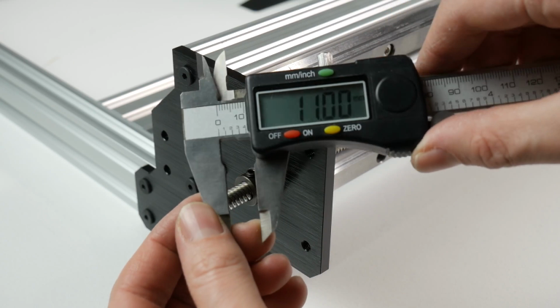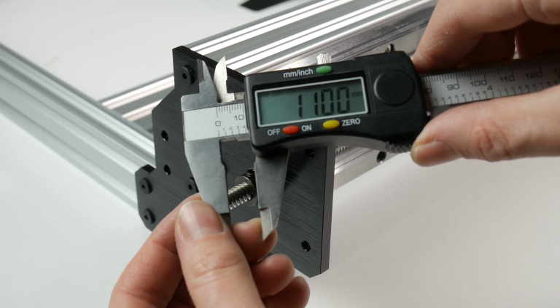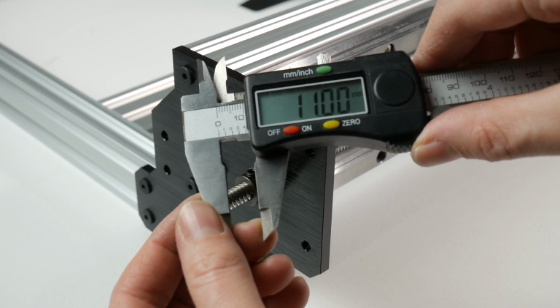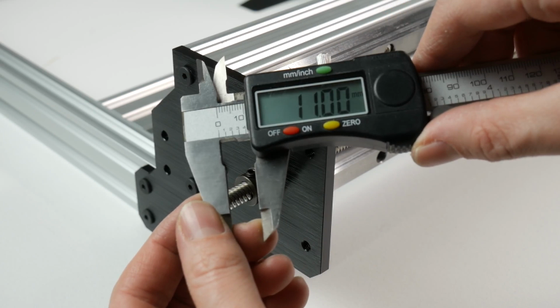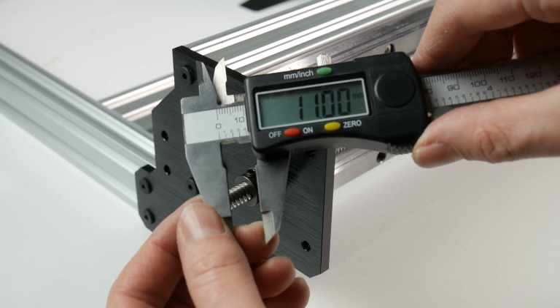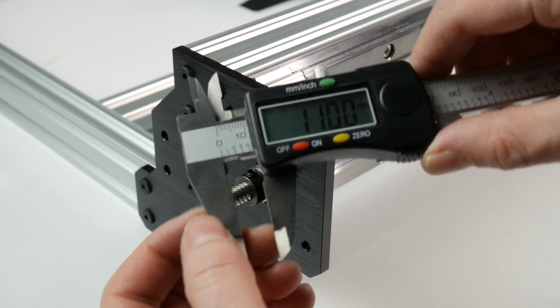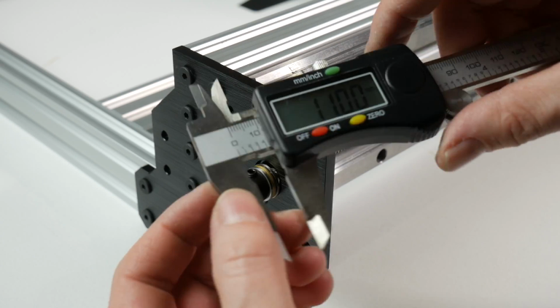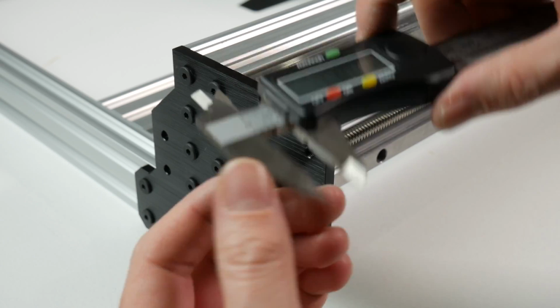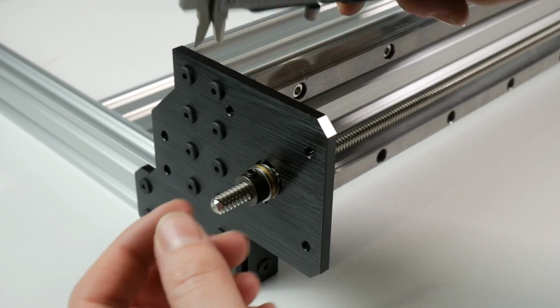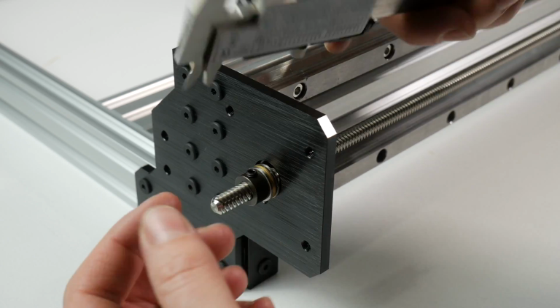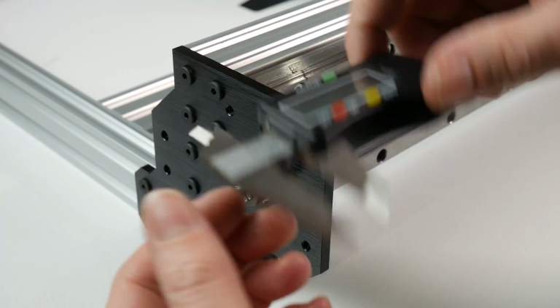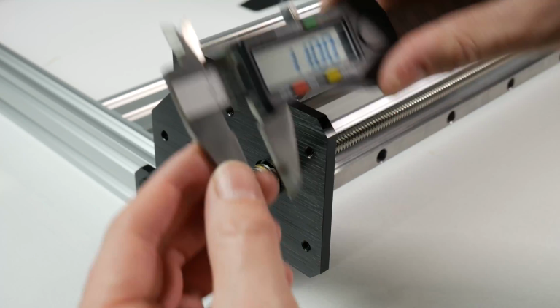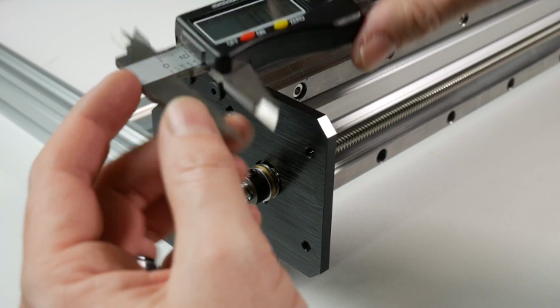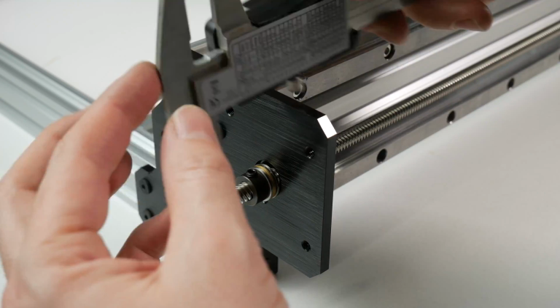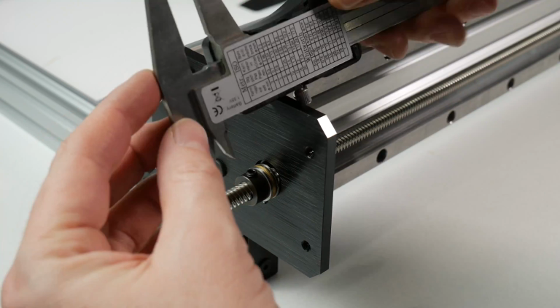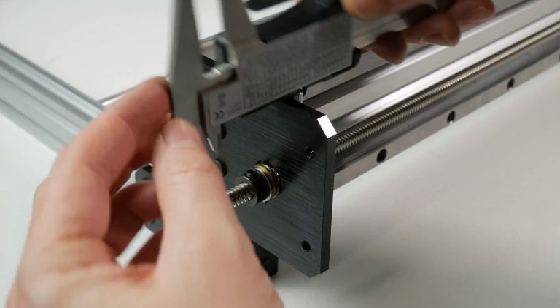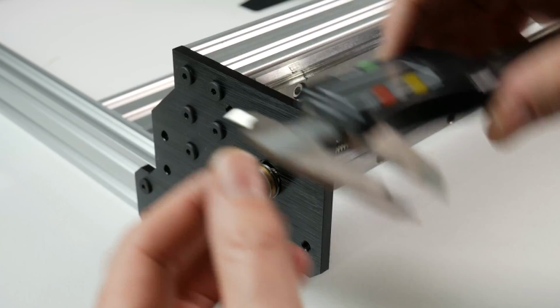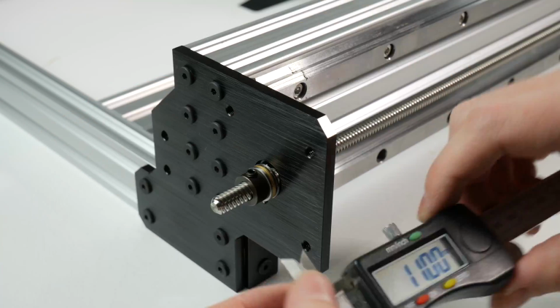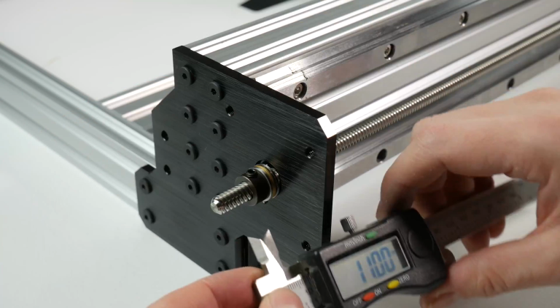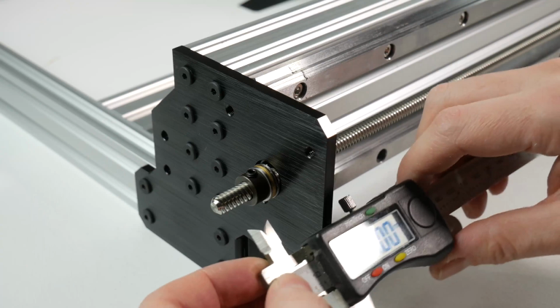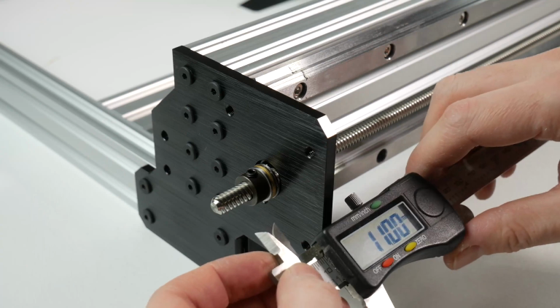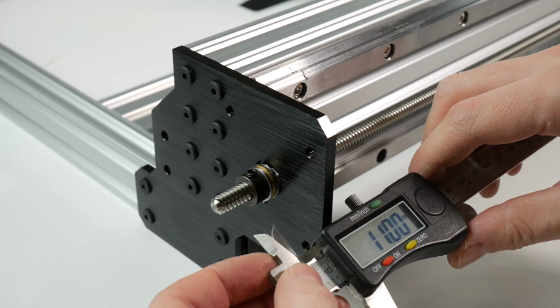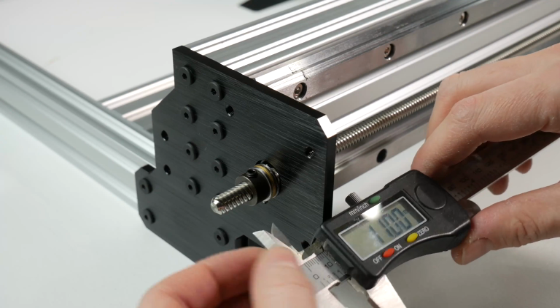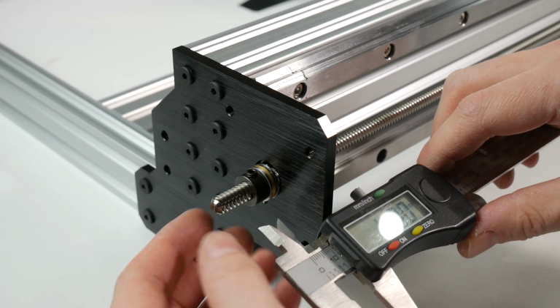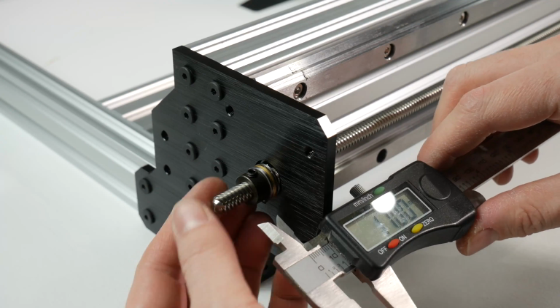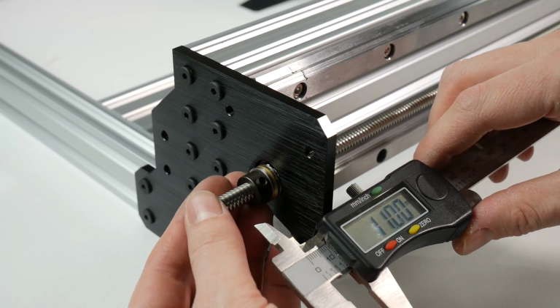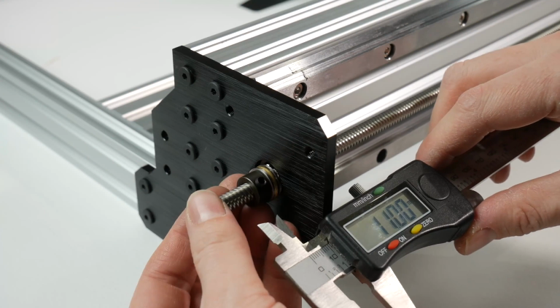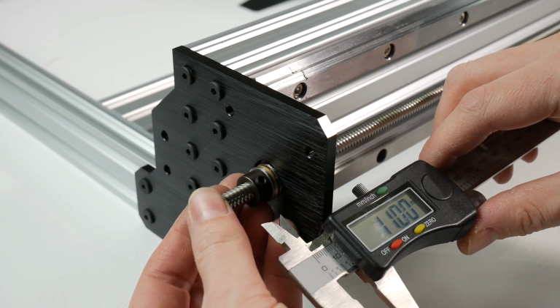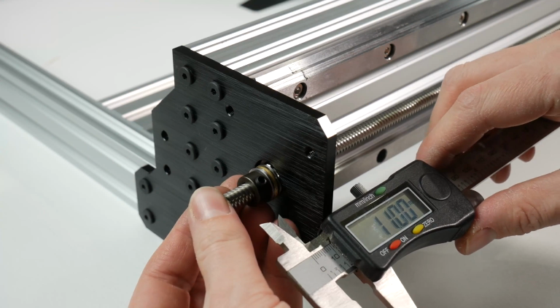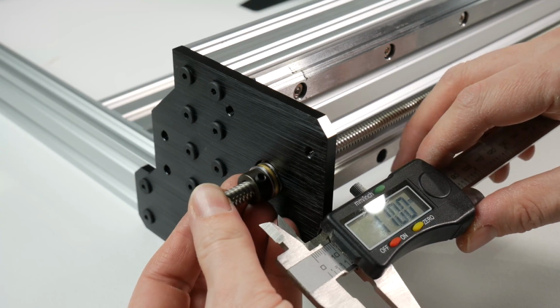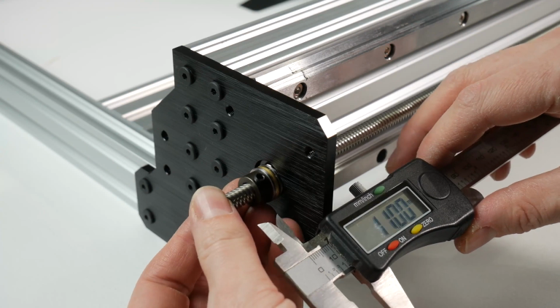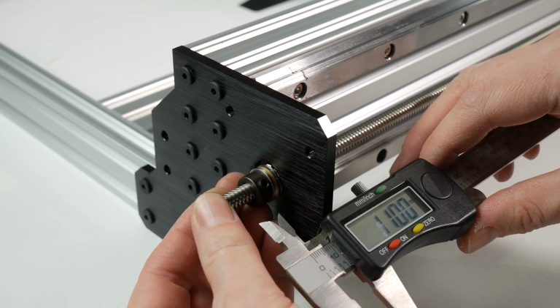On the back of the machine we can install our thrust bearing and then another locking collar. Allow for roughly 11 millimeters stick out of the lead screw from the locking collar for the coupler to clamp onto.